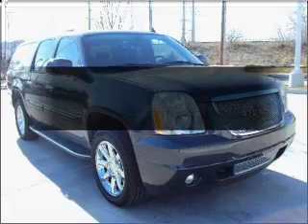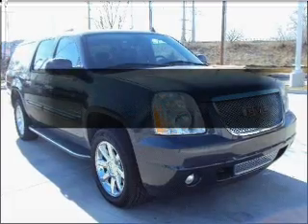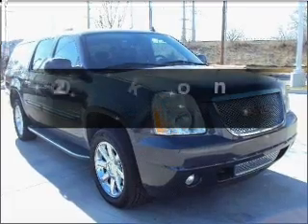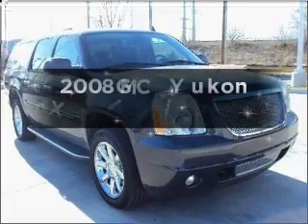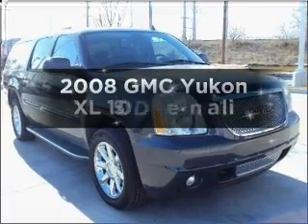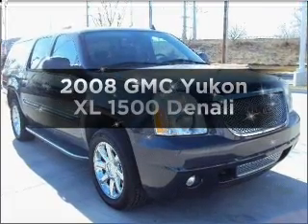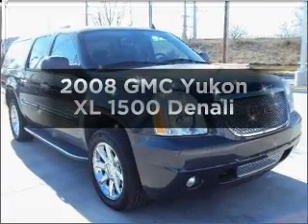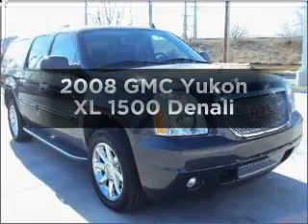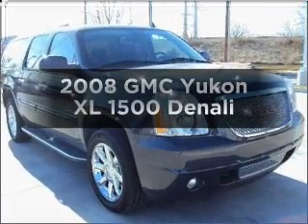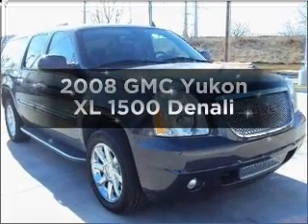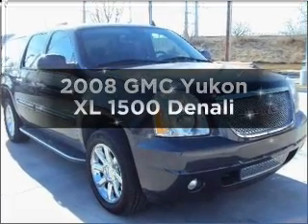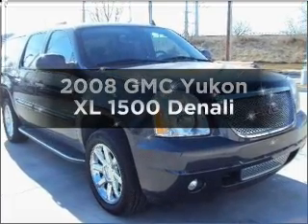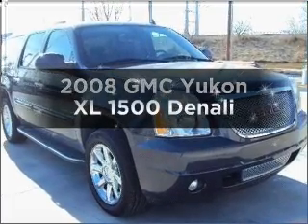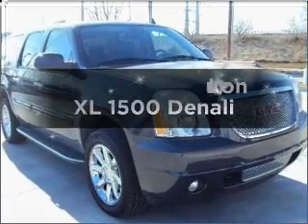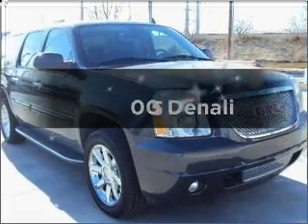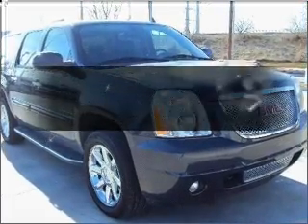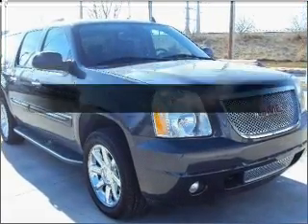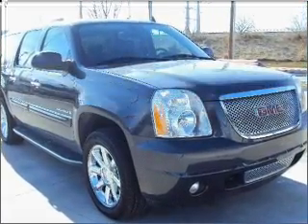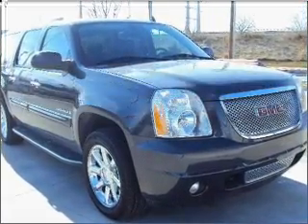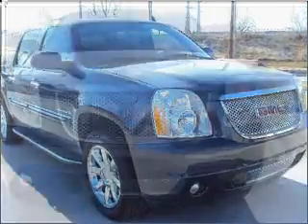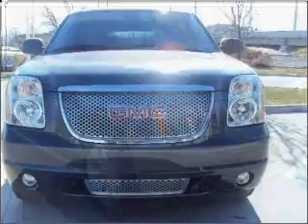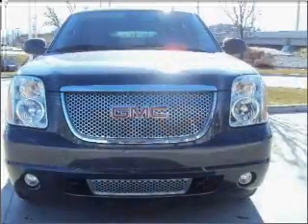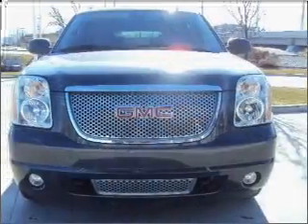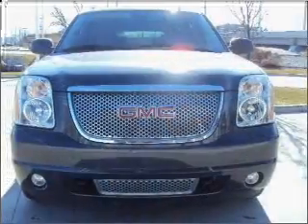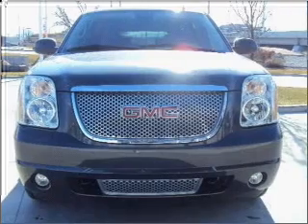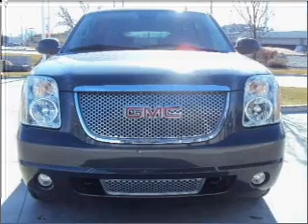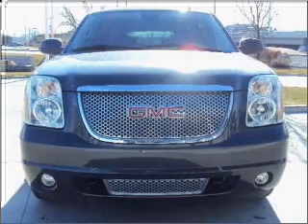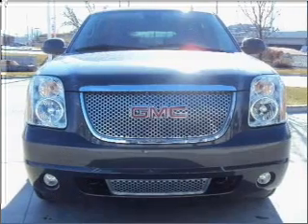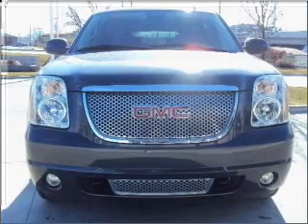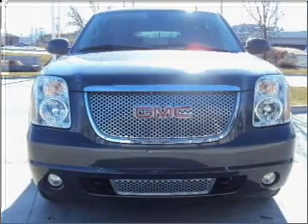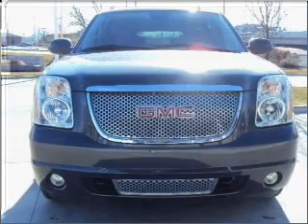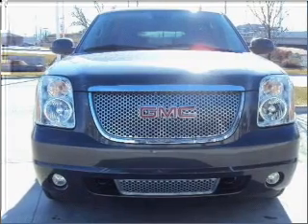Introducing the 2008 GMC Yukon XL. Everything you need under one roof with this great vehicle.